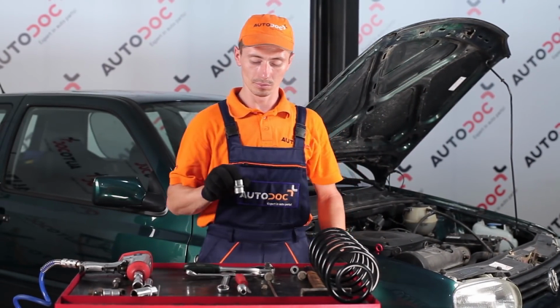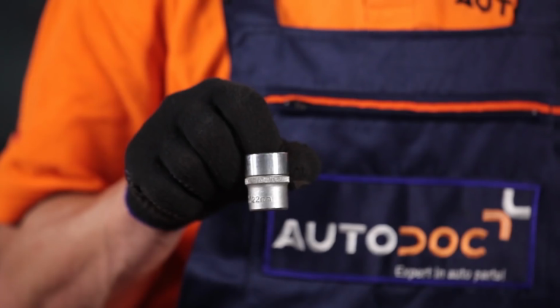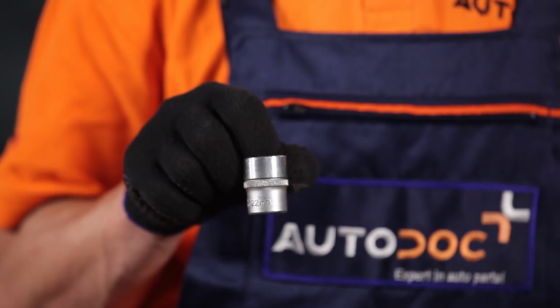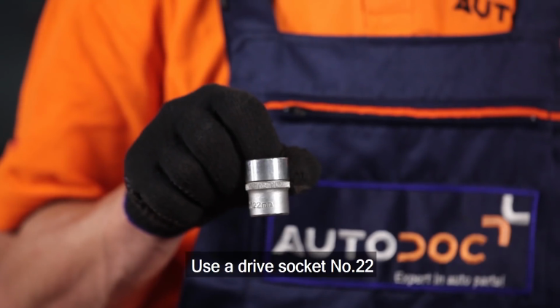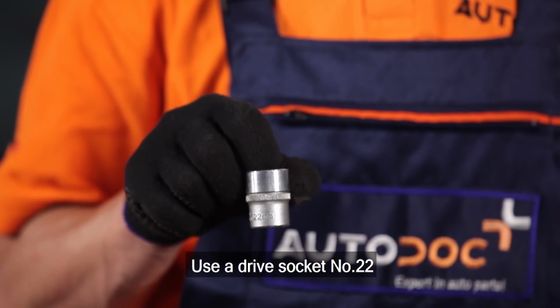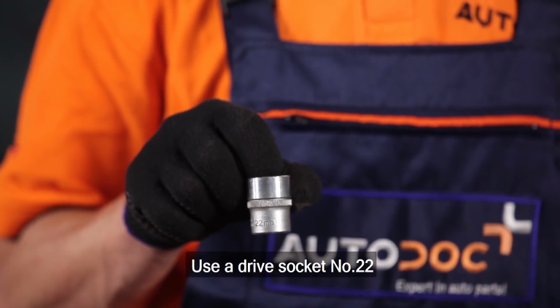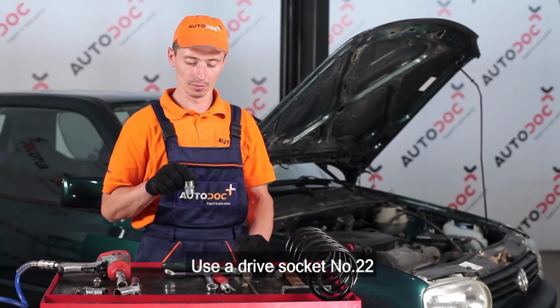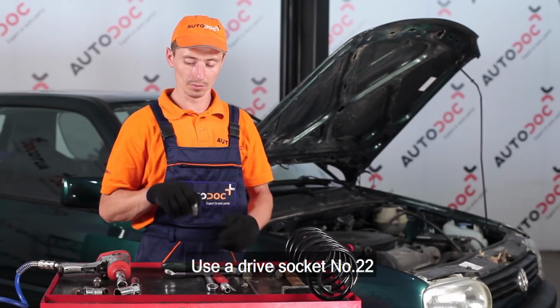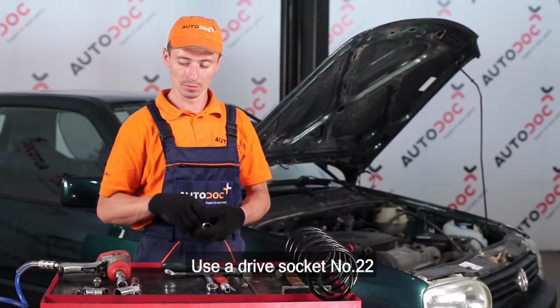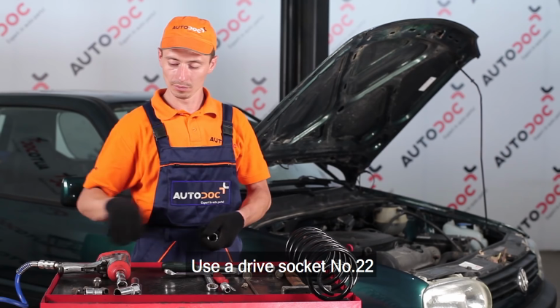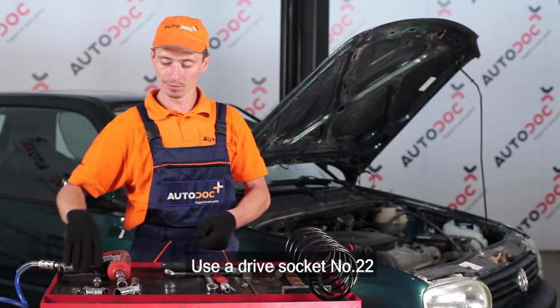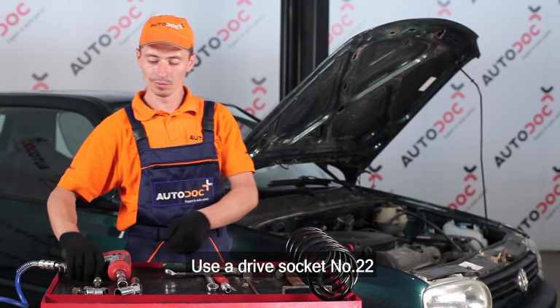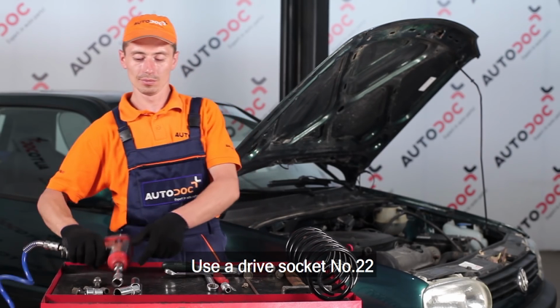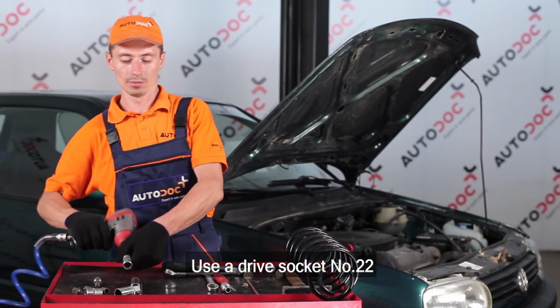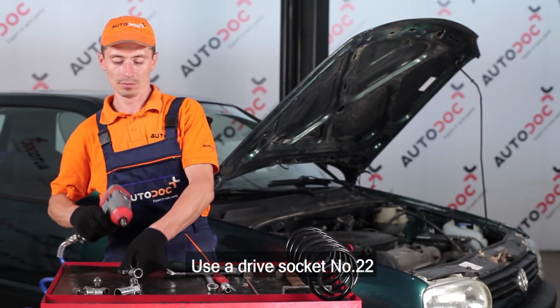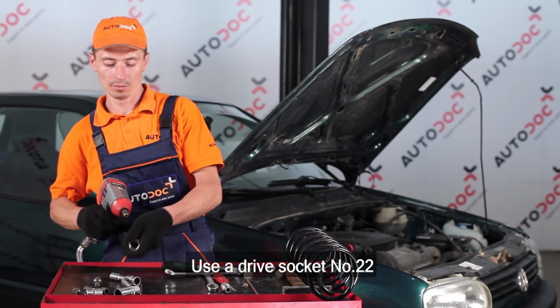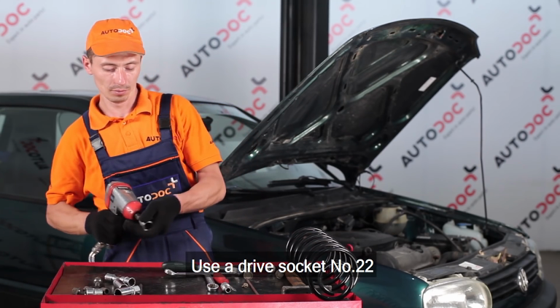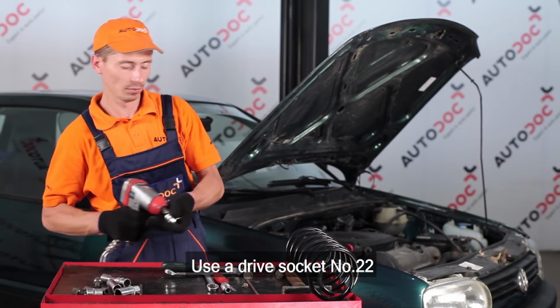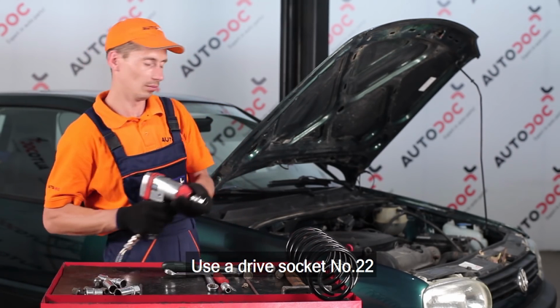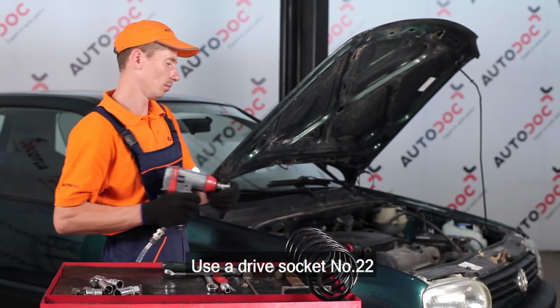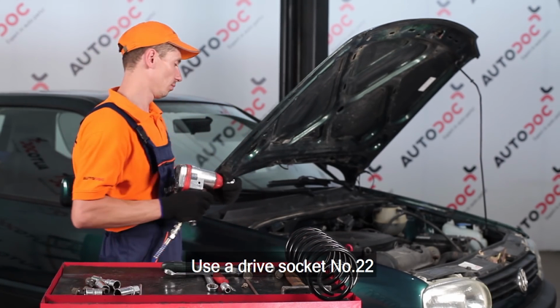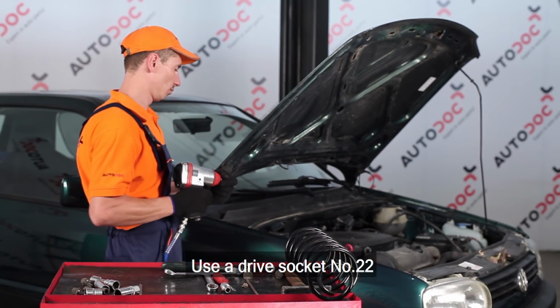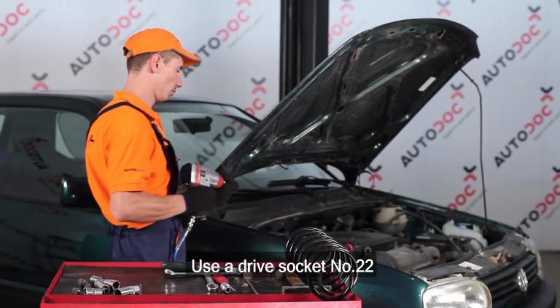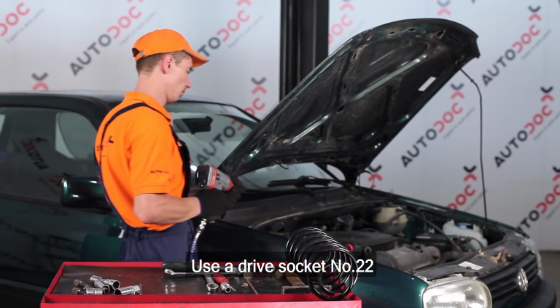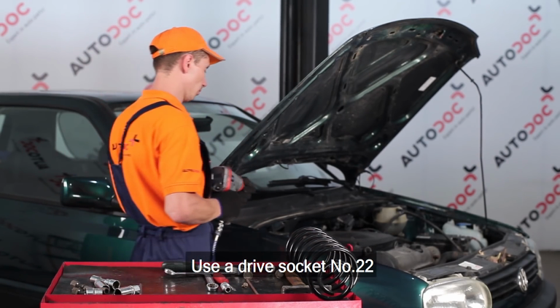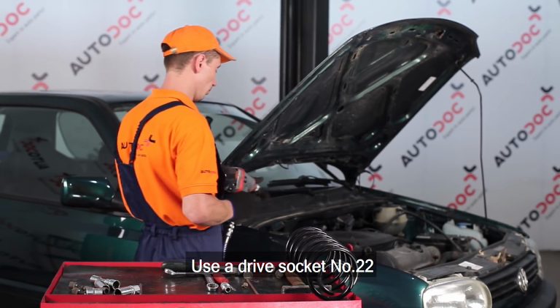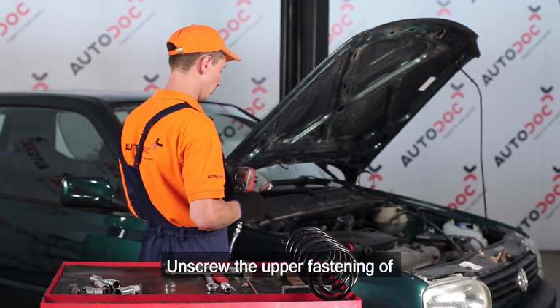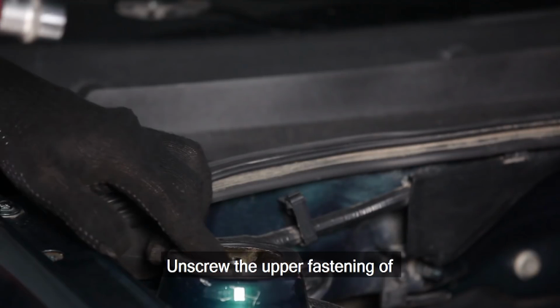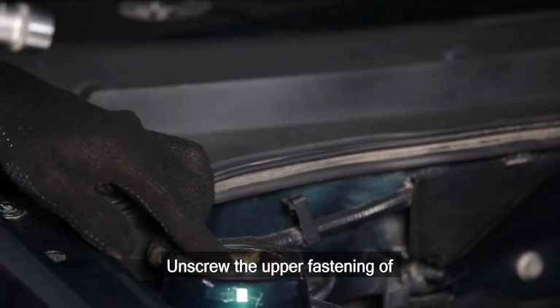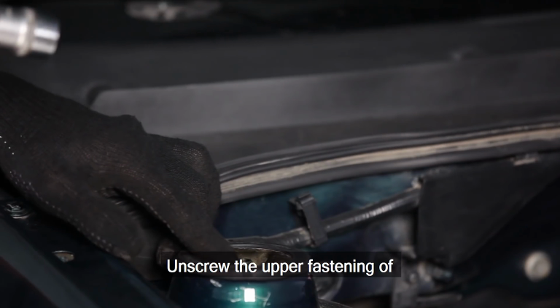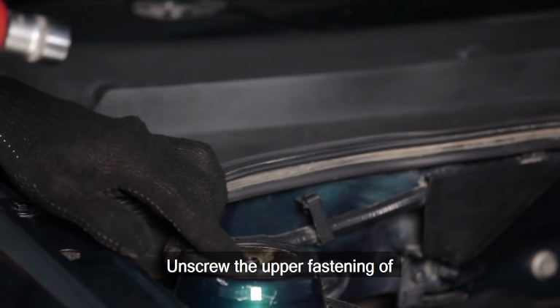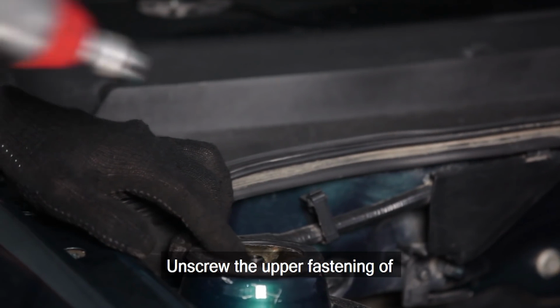Use a drive socket number 22. Unscrew the upper fastening of the shock absorber strut.